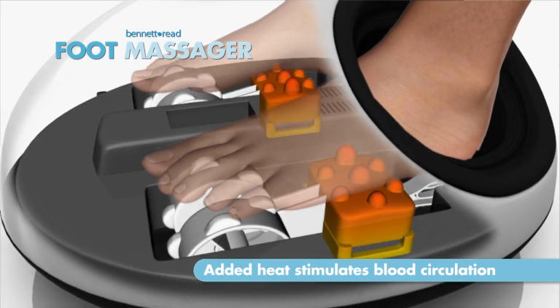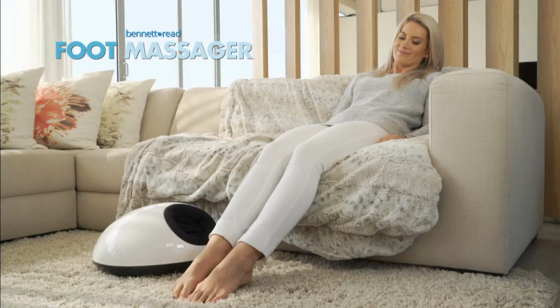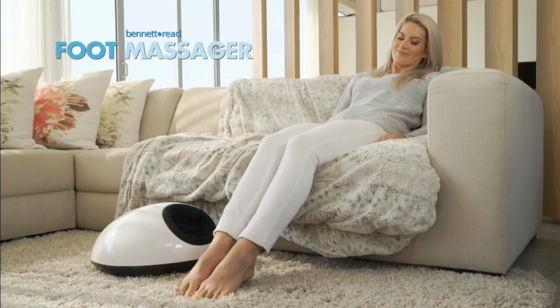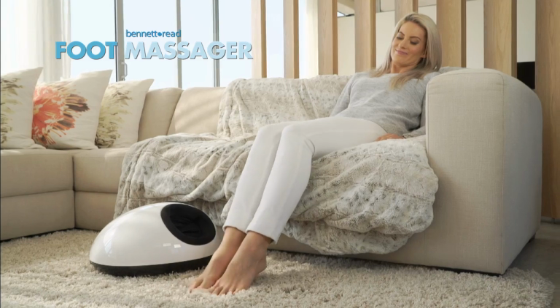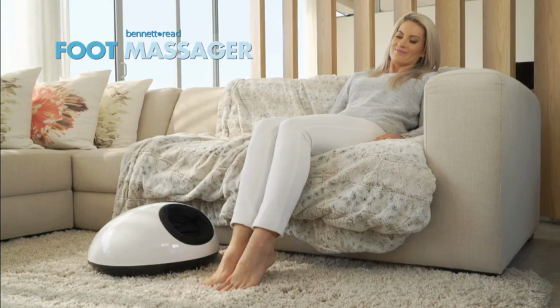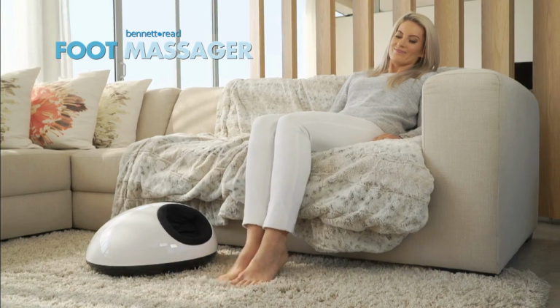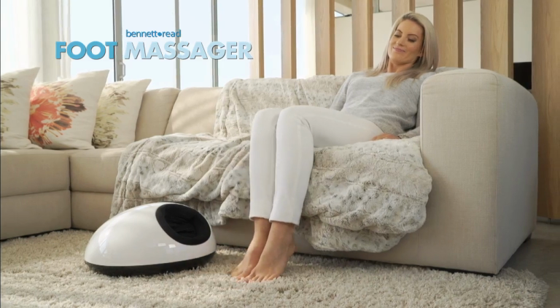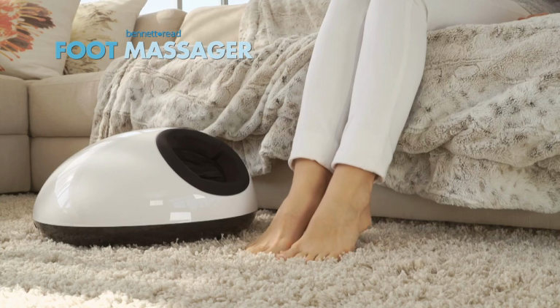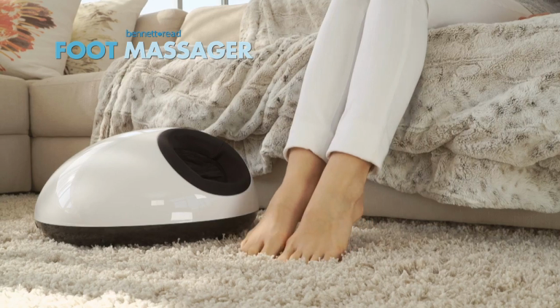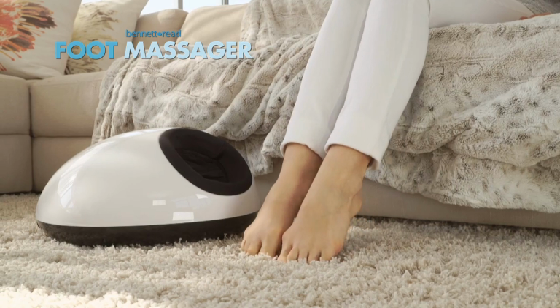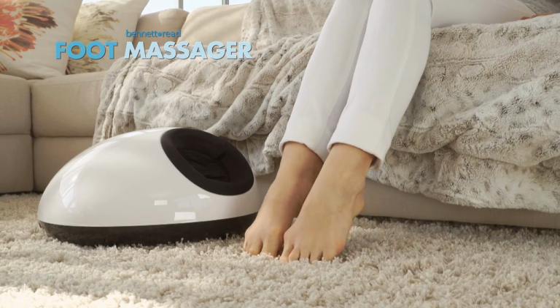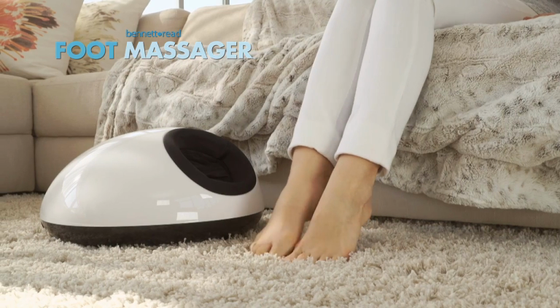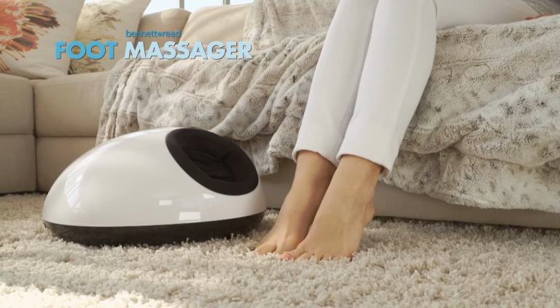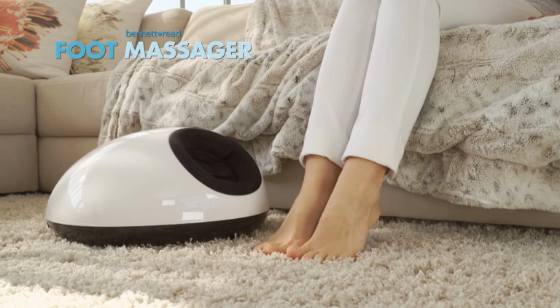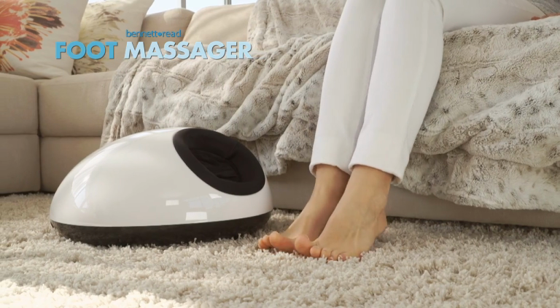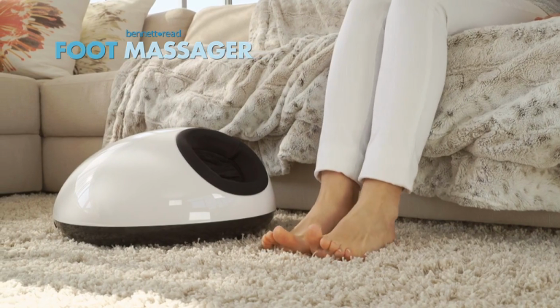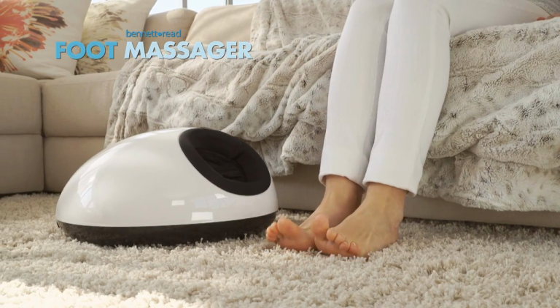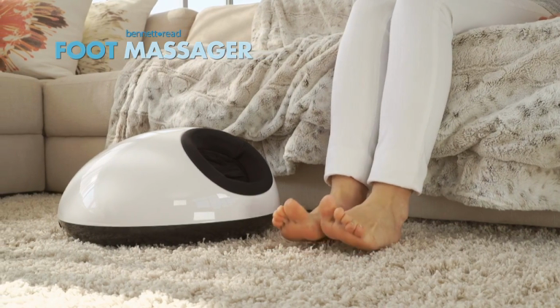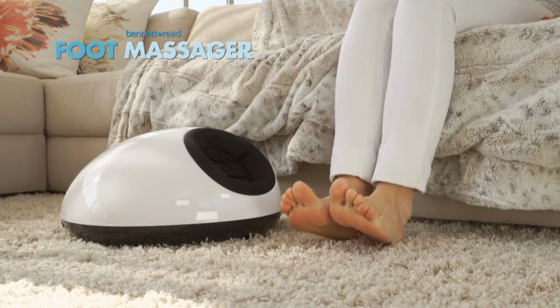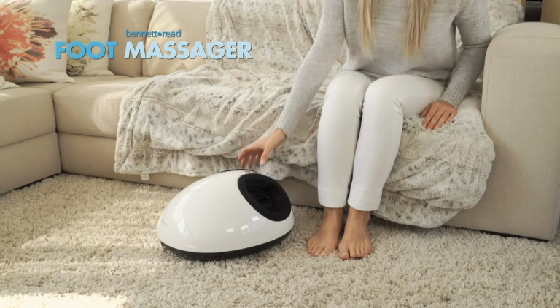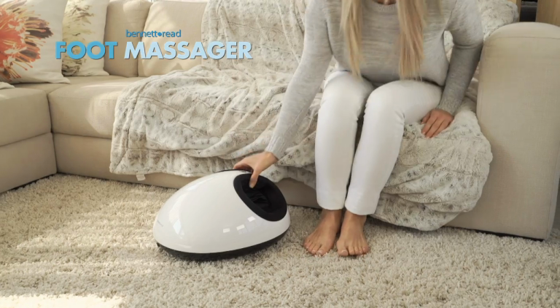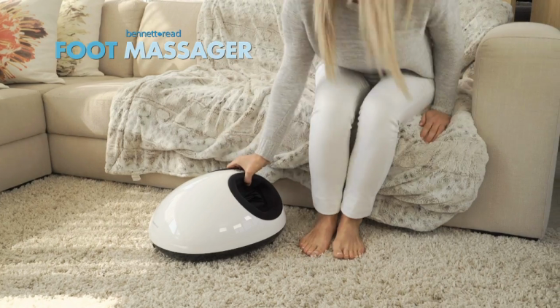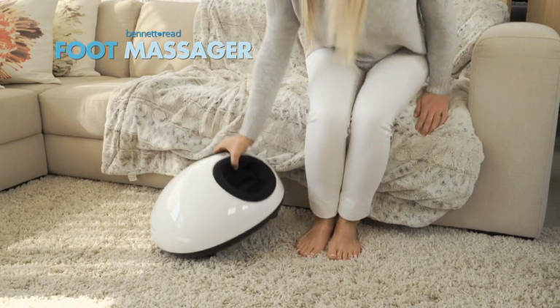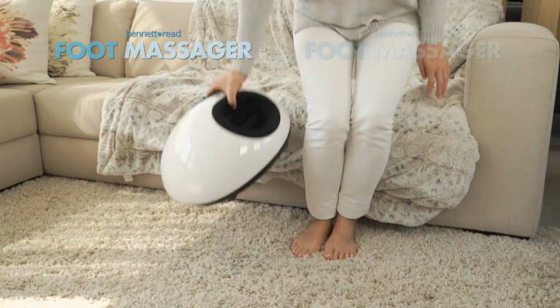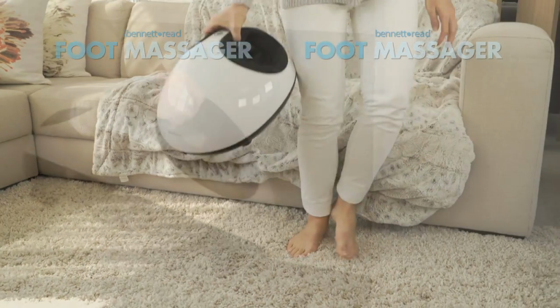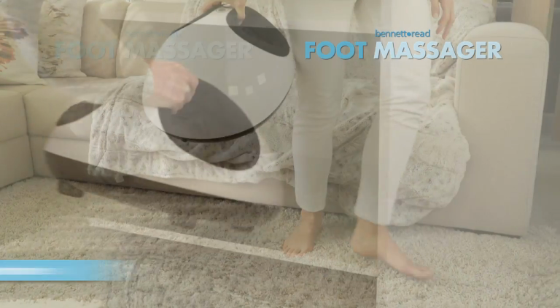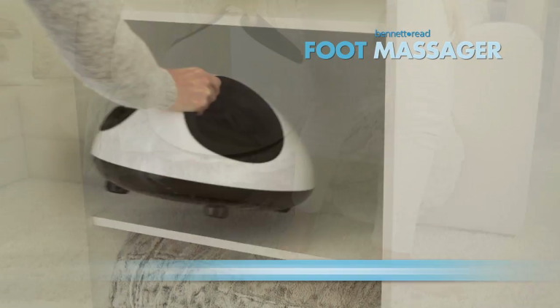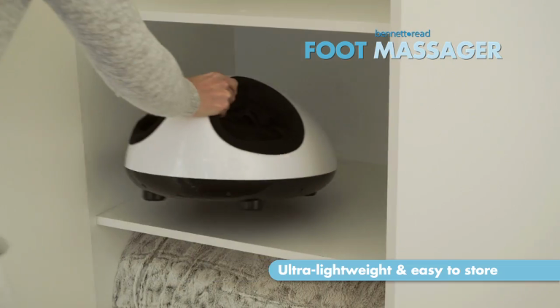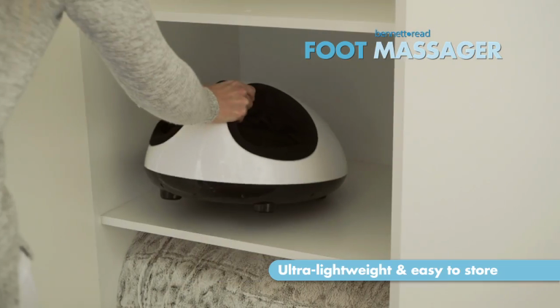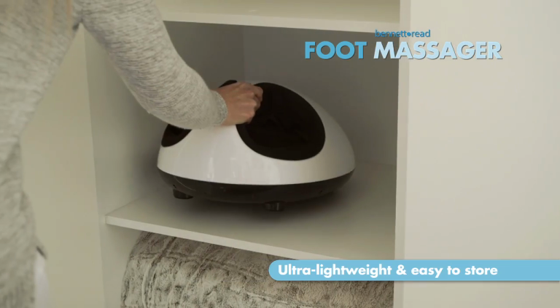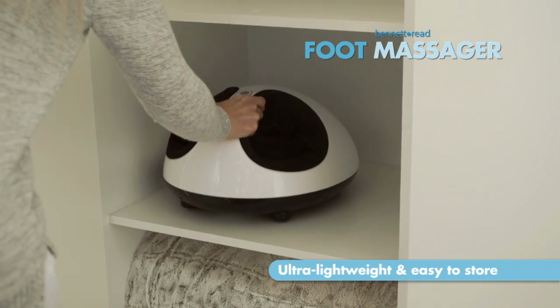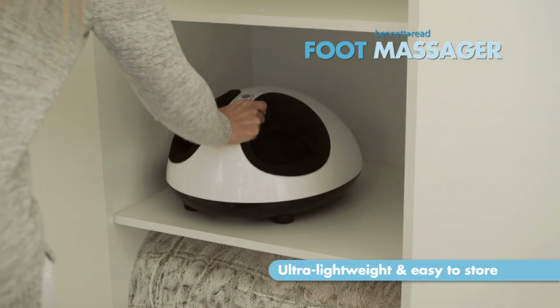Your feet are left rejuvenated, rested and ready for the day to come. And when you're done, it packs away with ease.